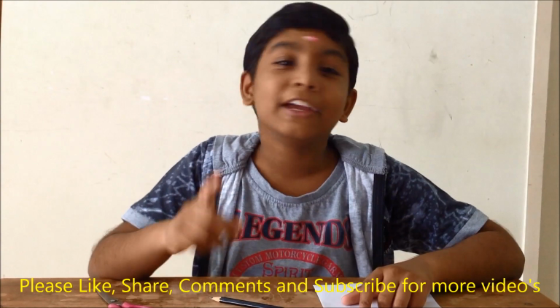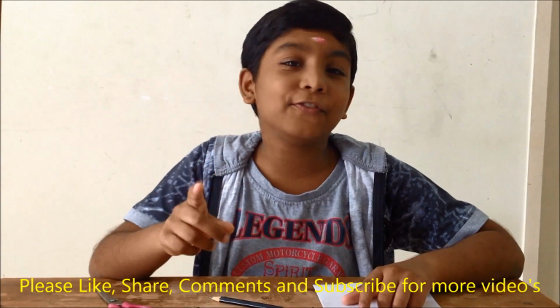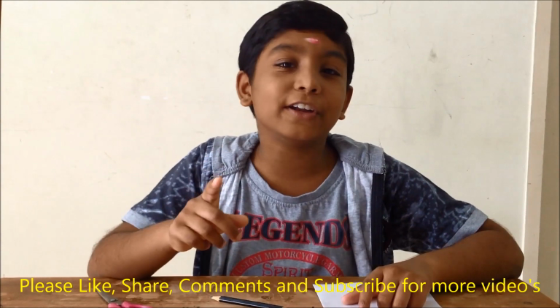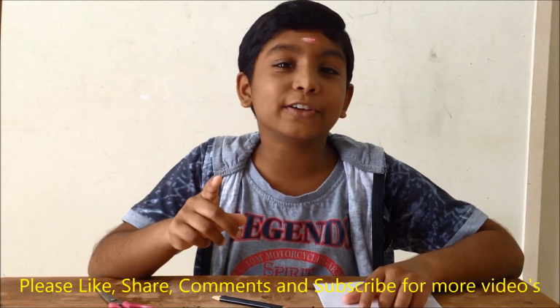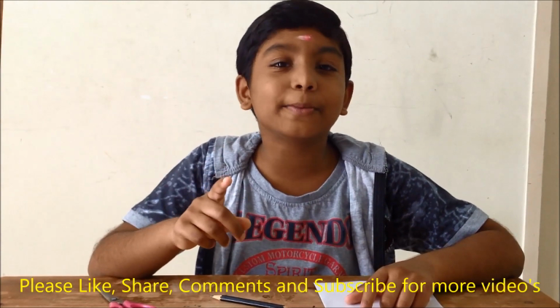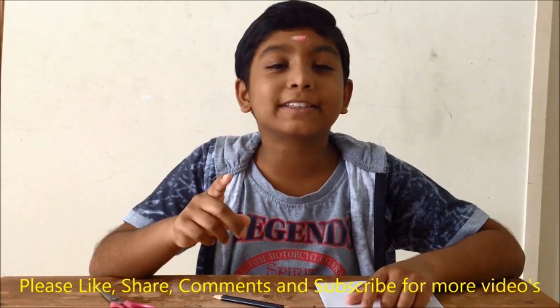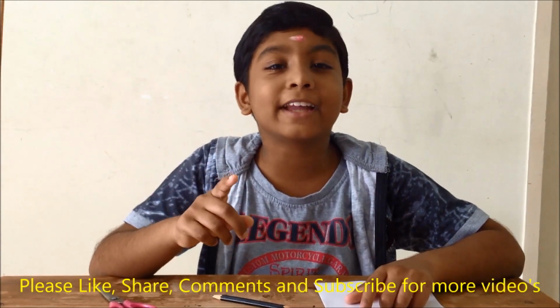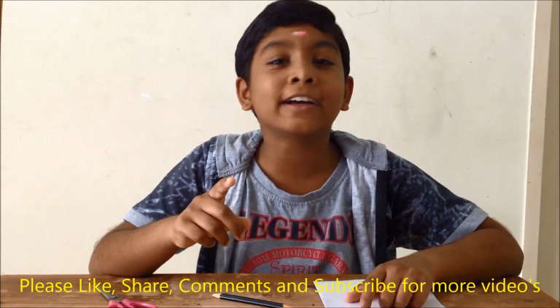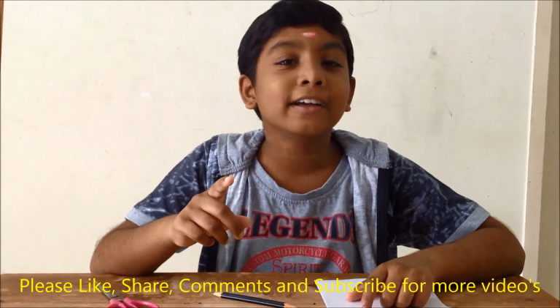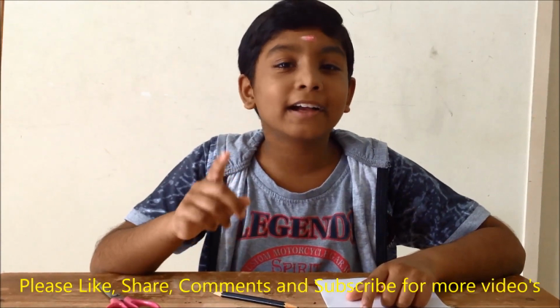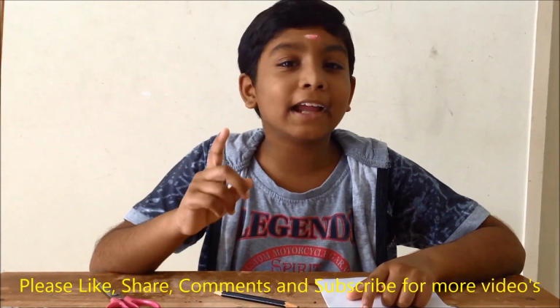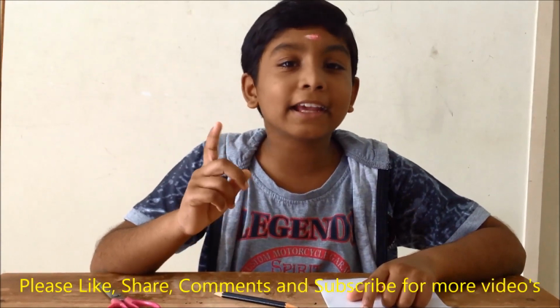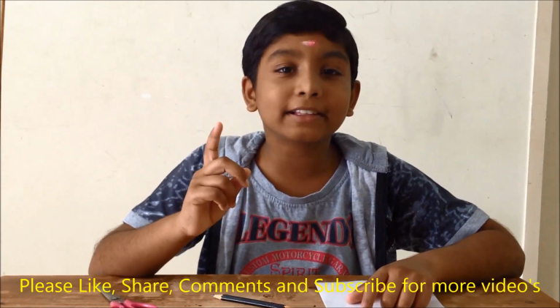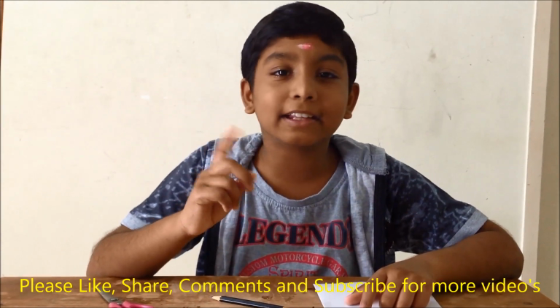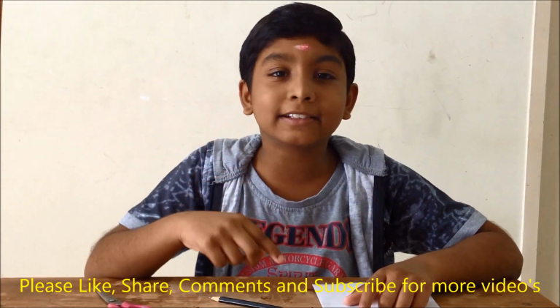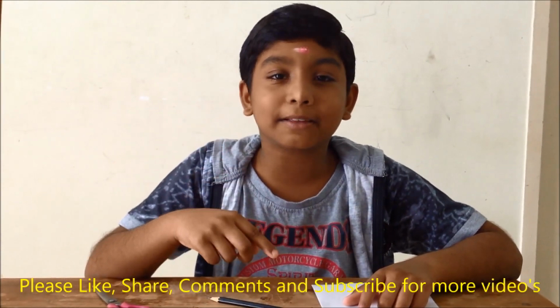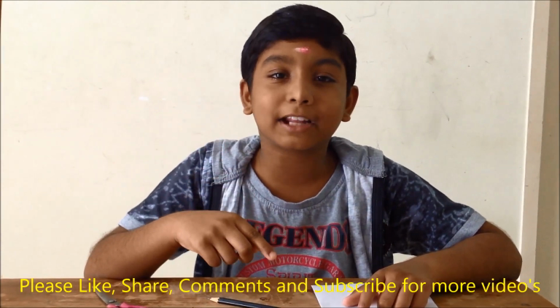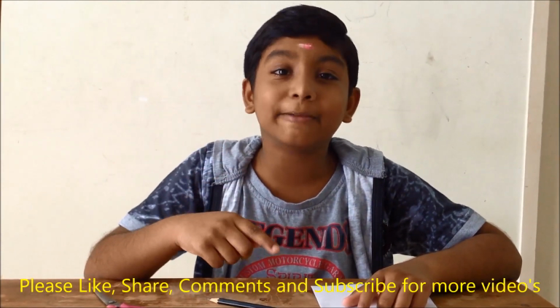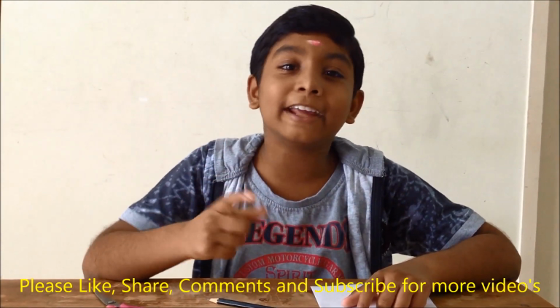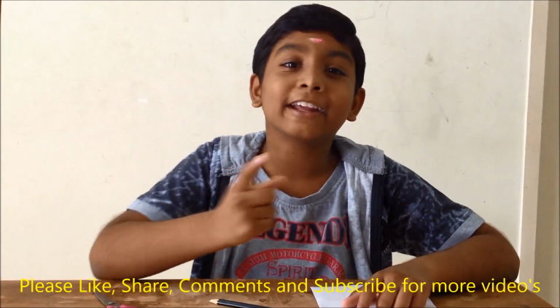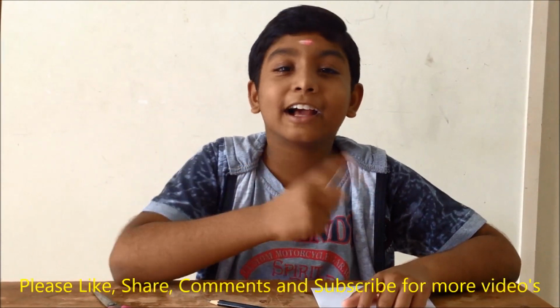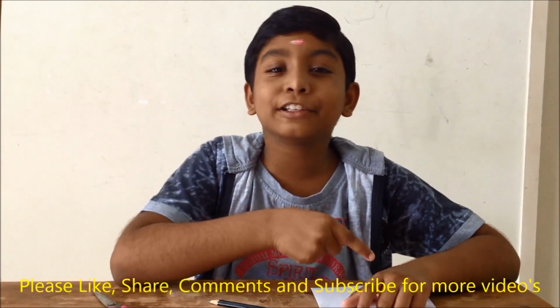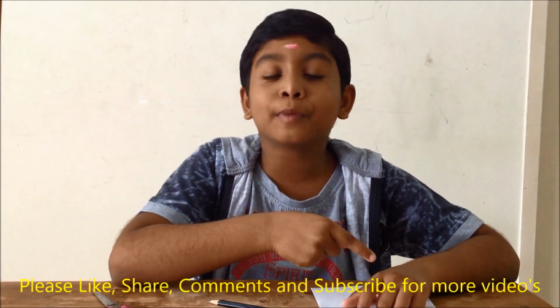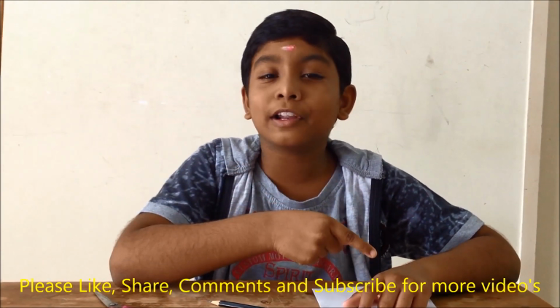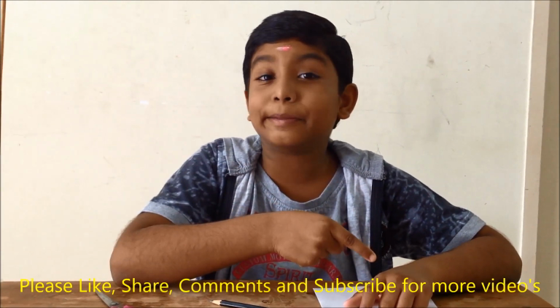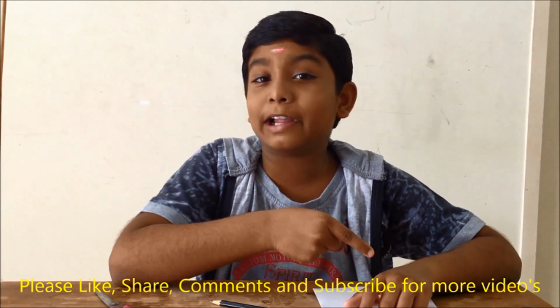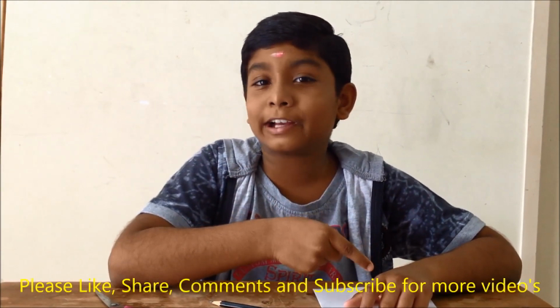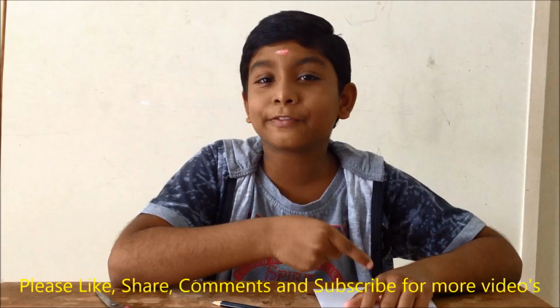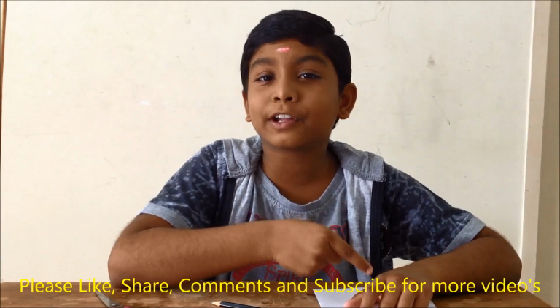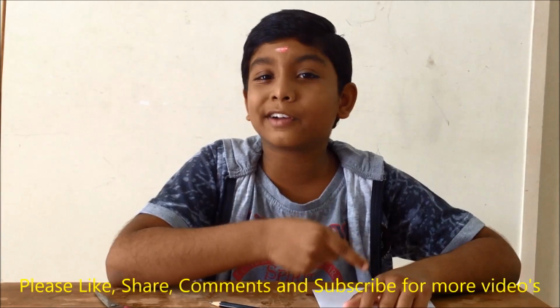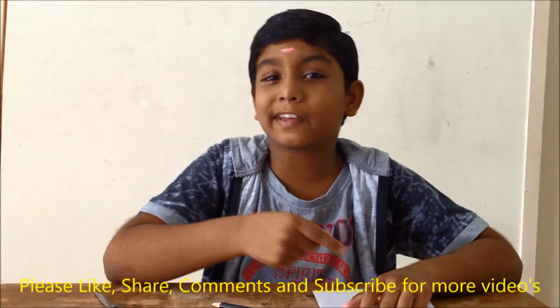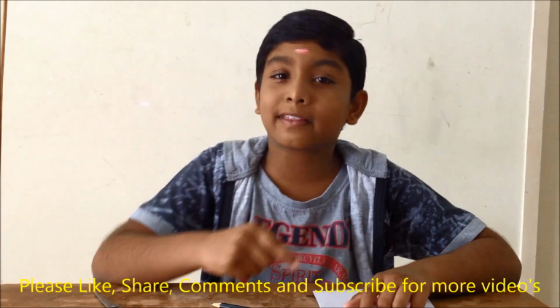If you are new to my channel, kindly click the red subscribe button and the small little bell icon for notification.